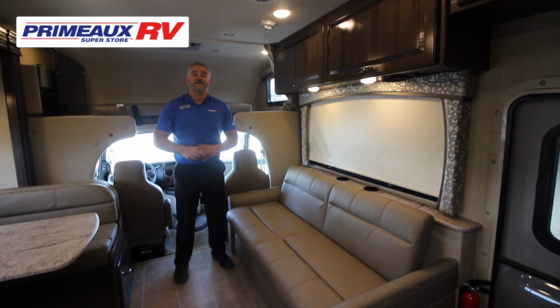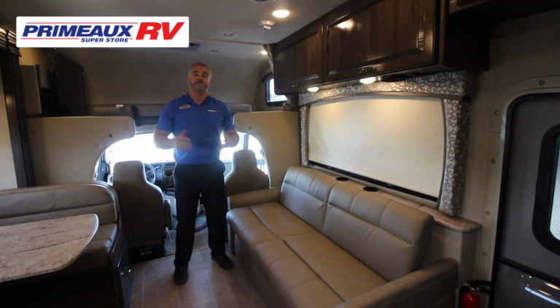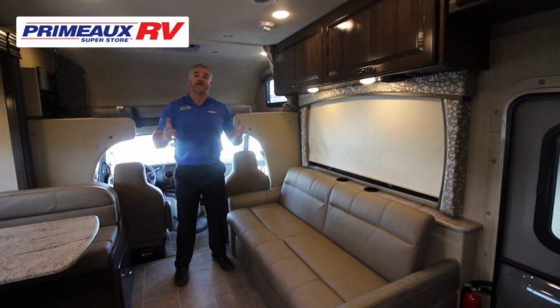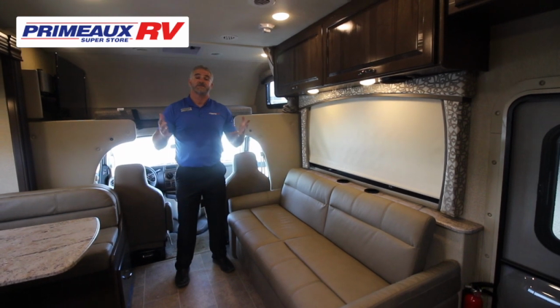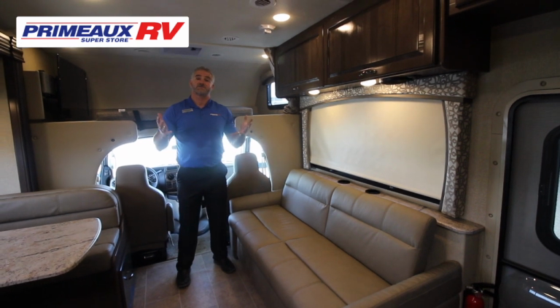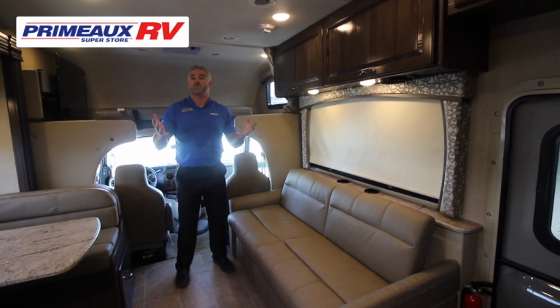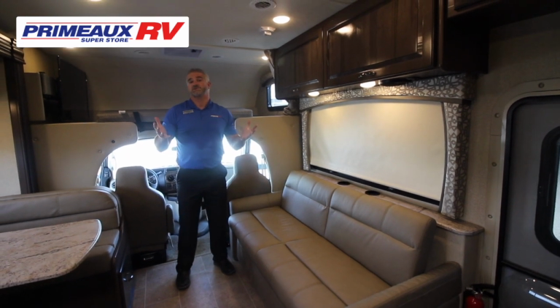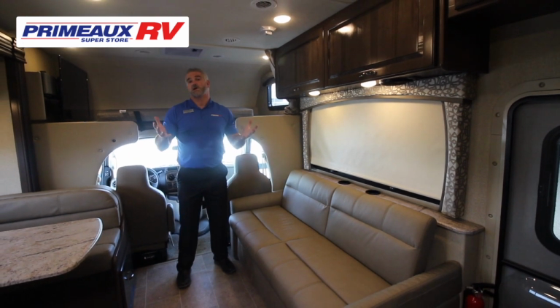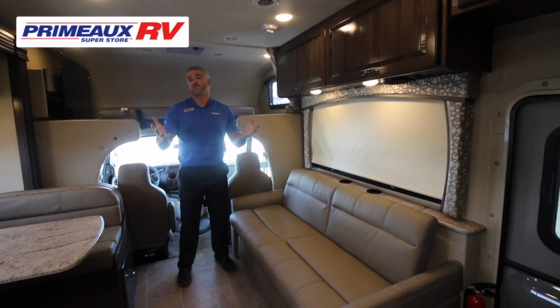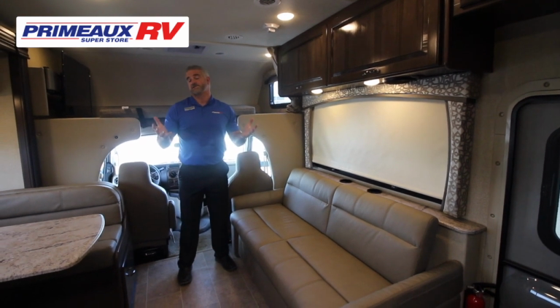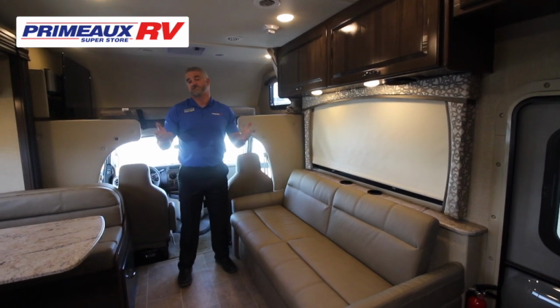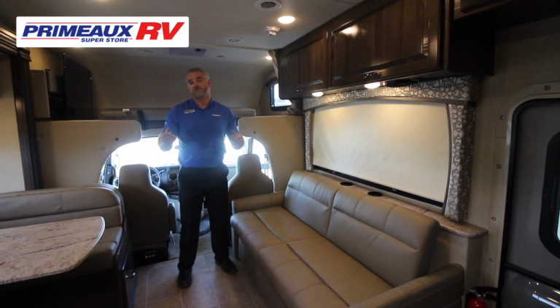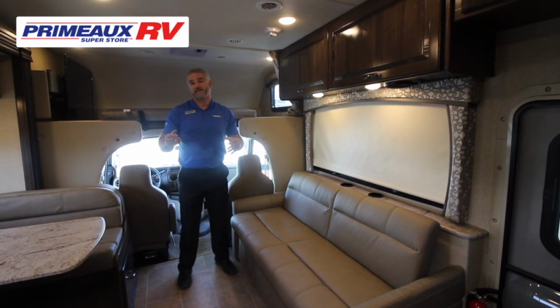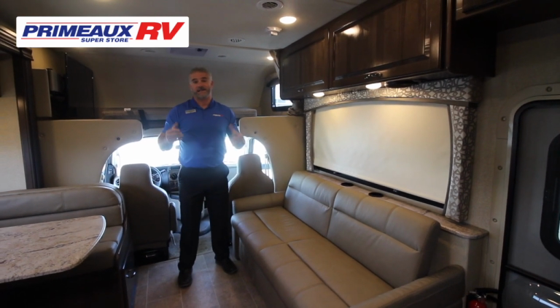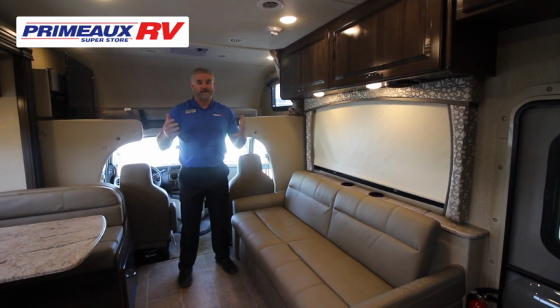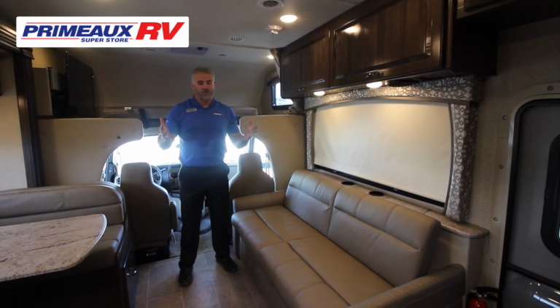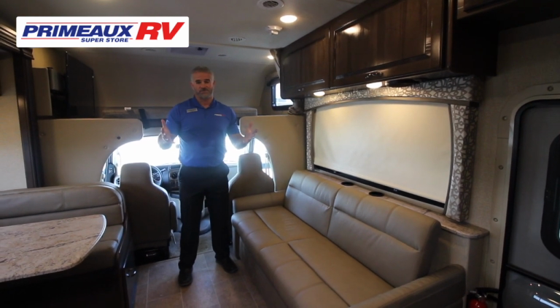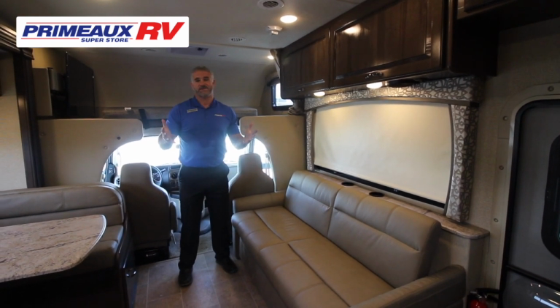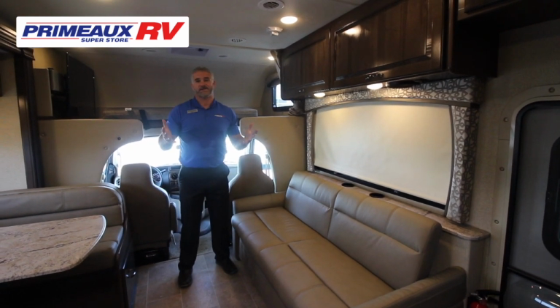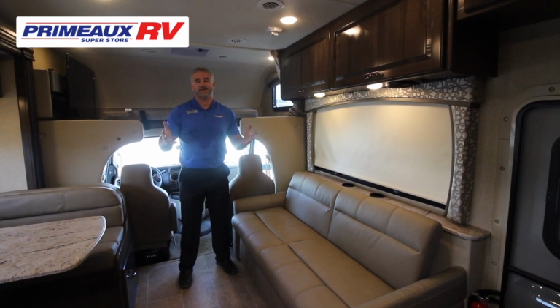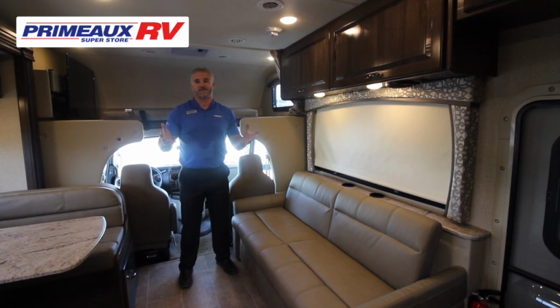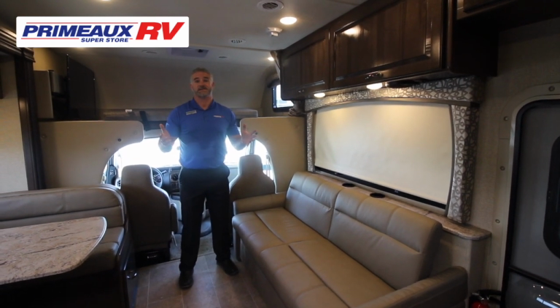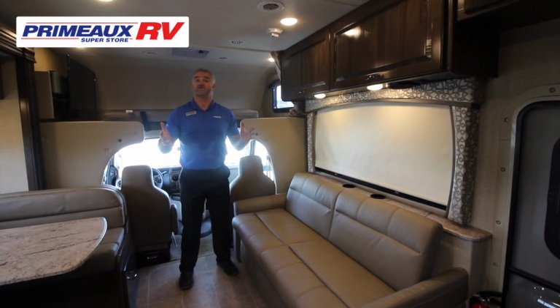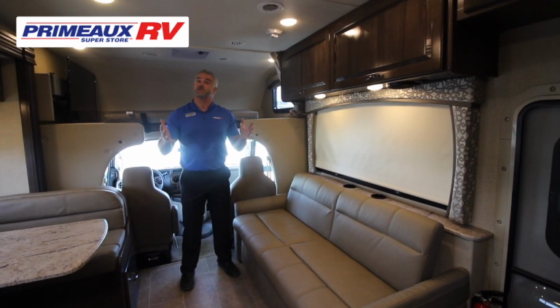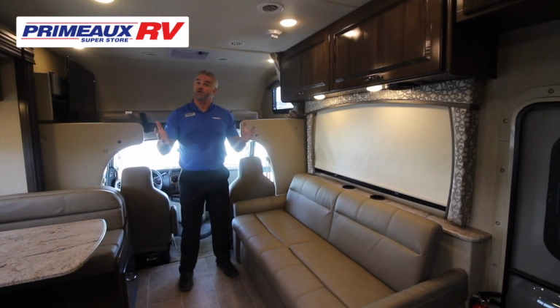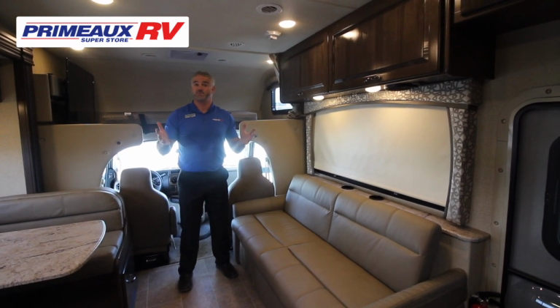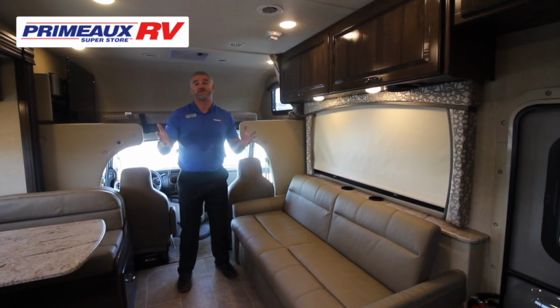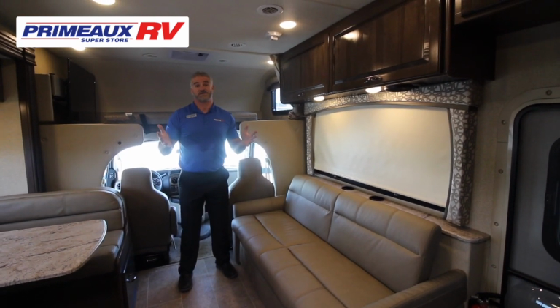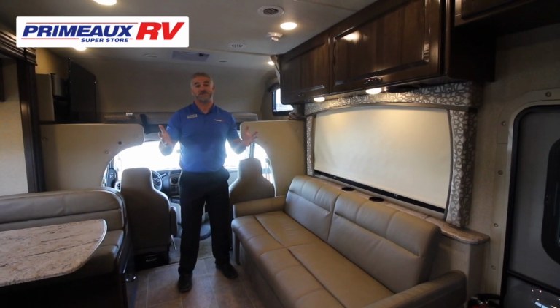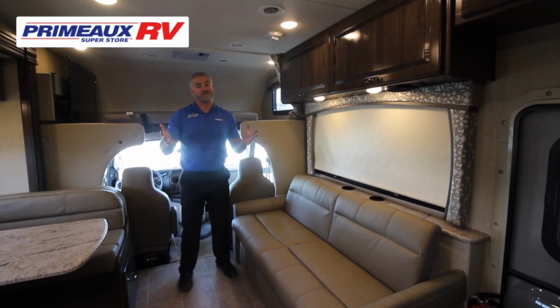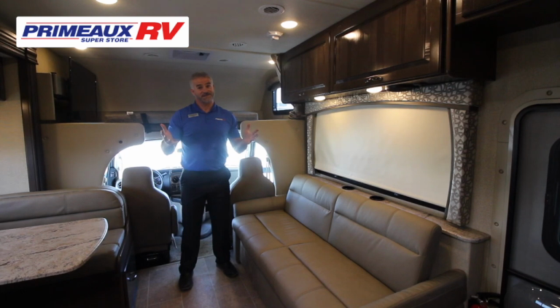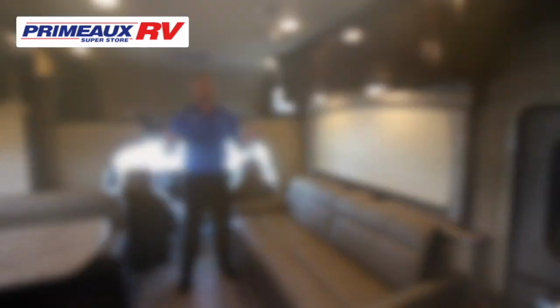Storage is always a concern in any RV, and this thing is loaded with it — check this out.